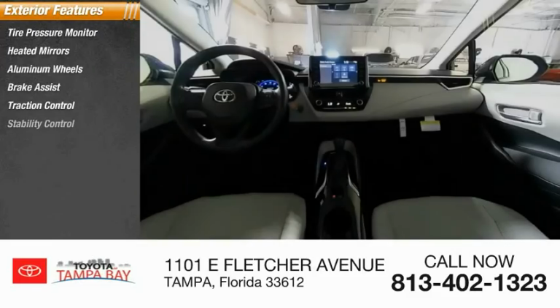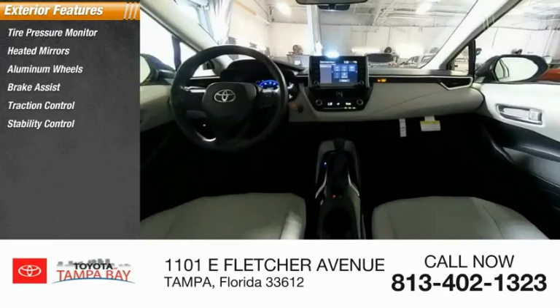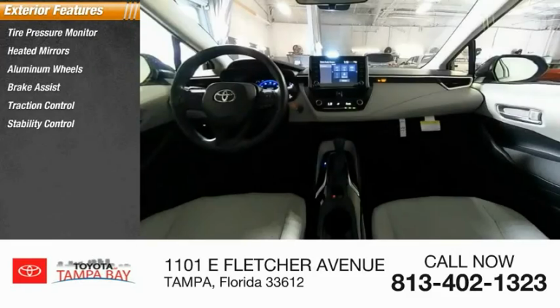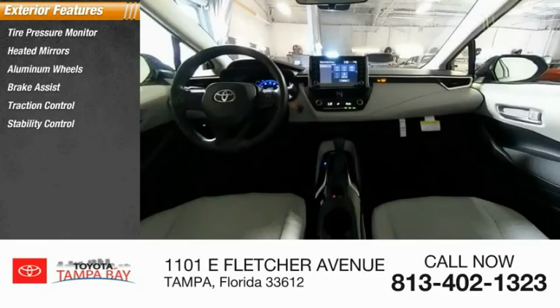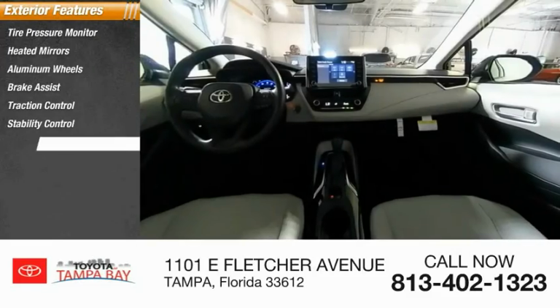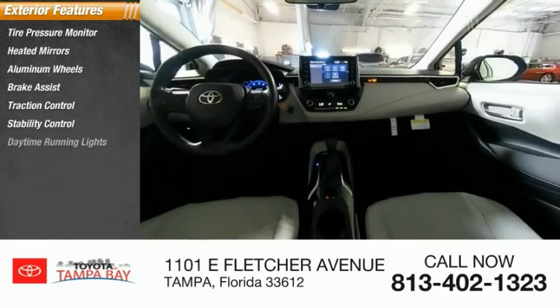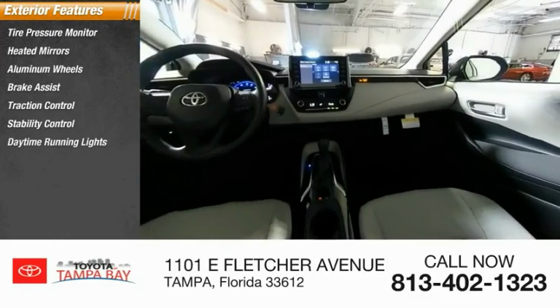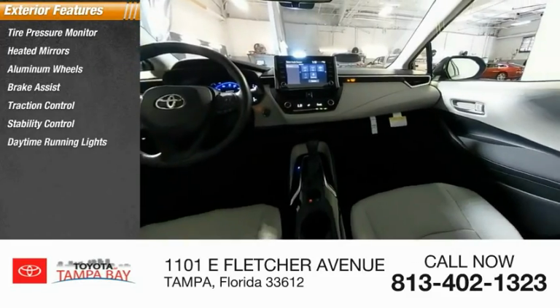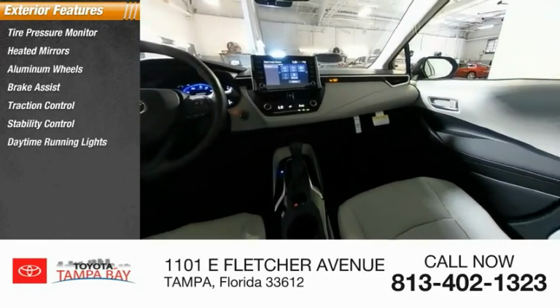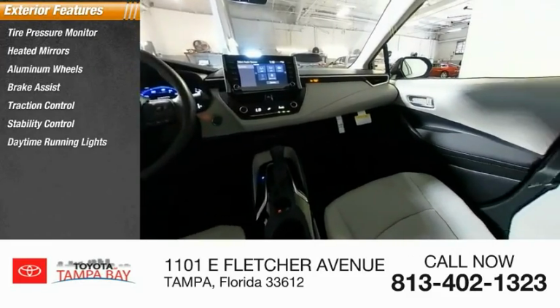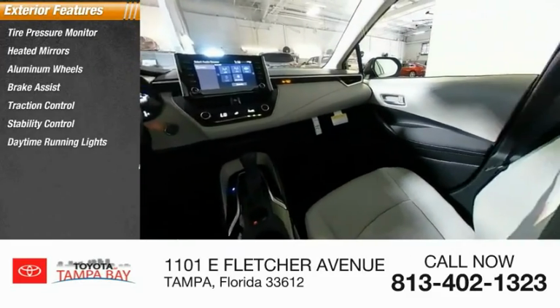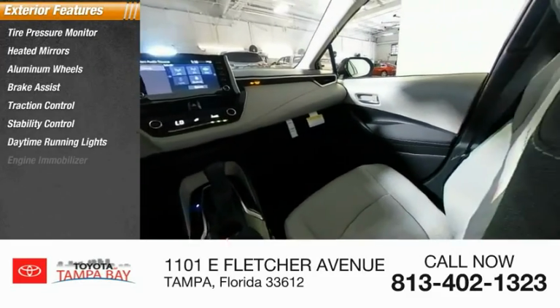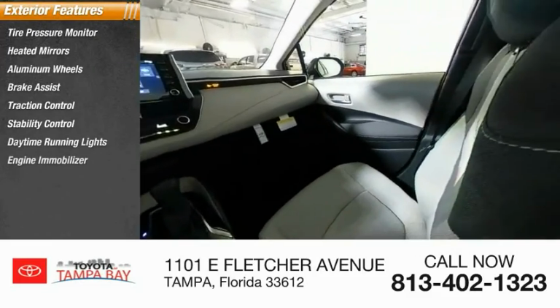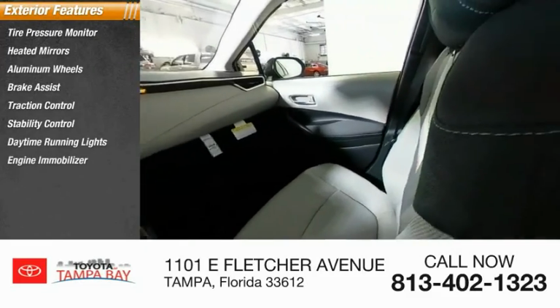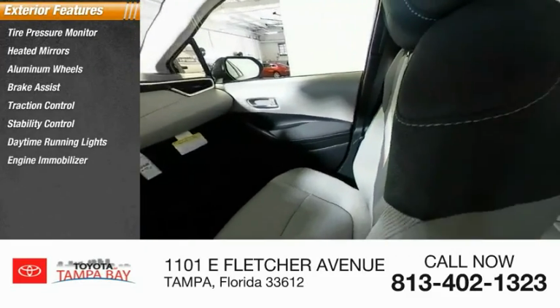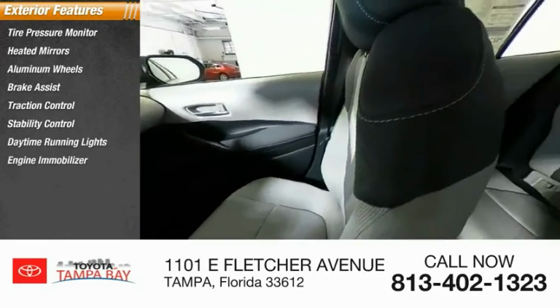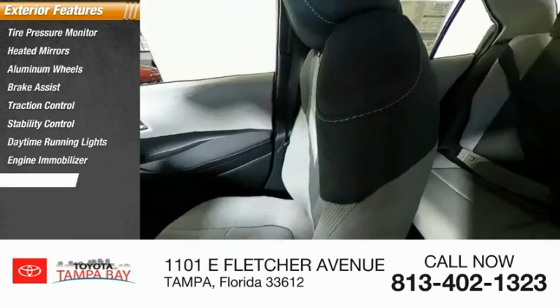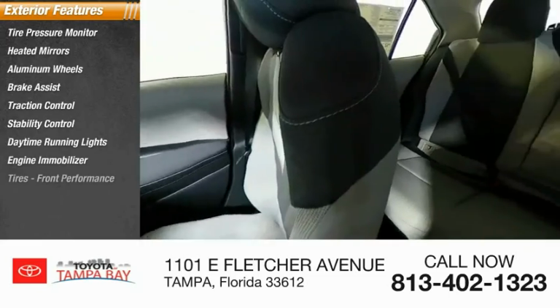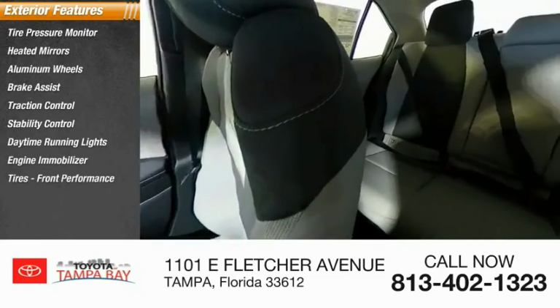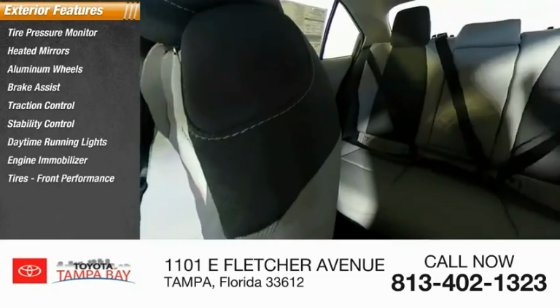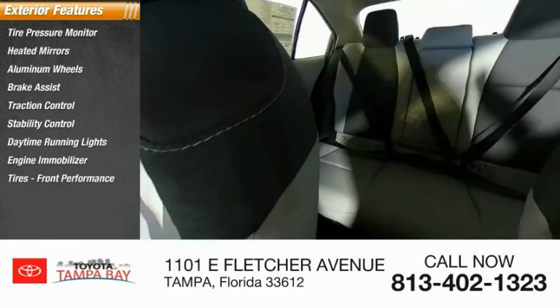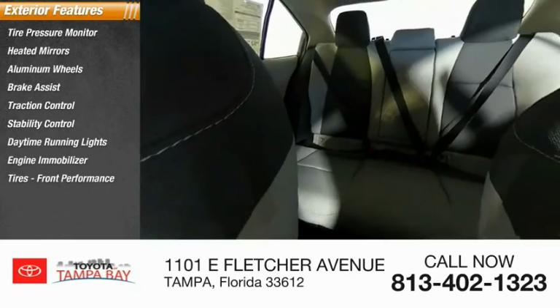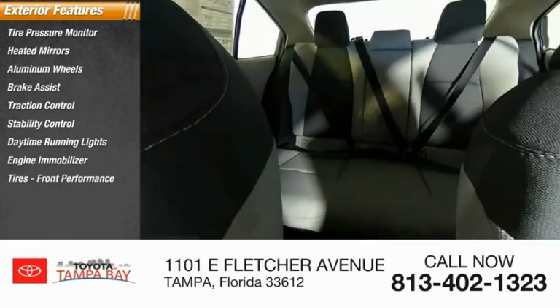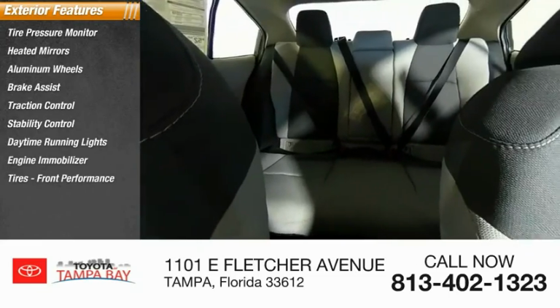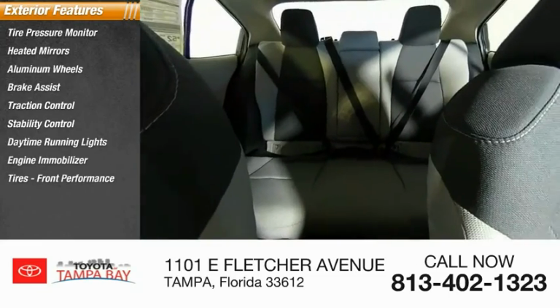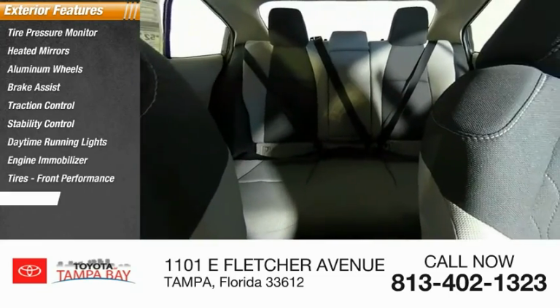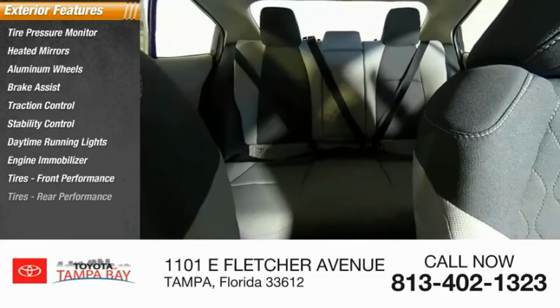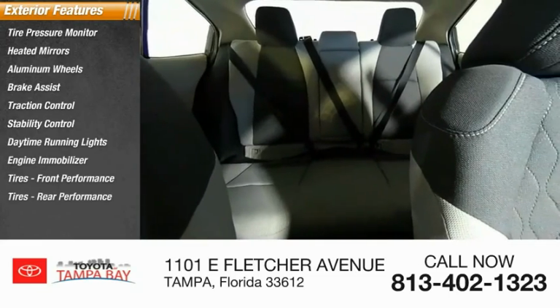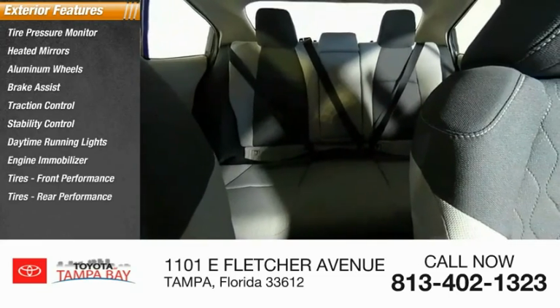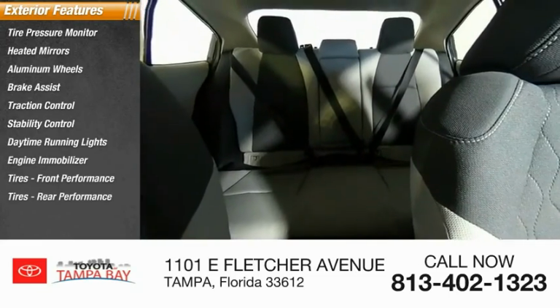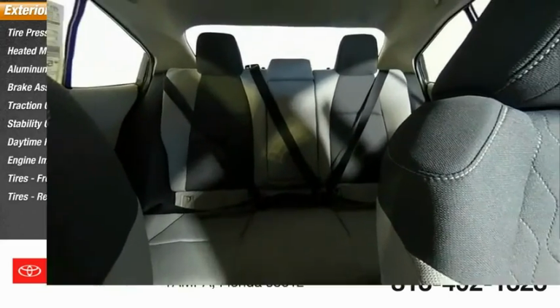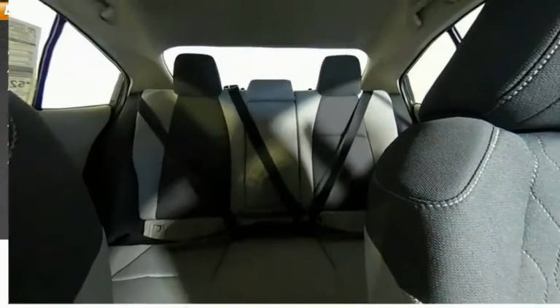Stability control, daytime running lights, engine immobilizer, front performance tires, rear performance tires.